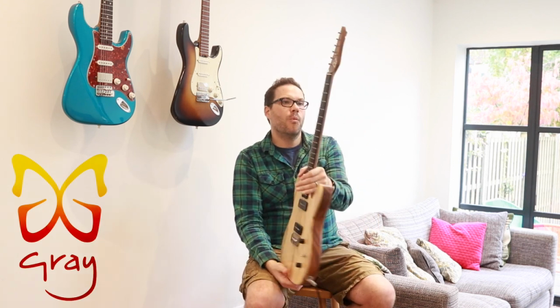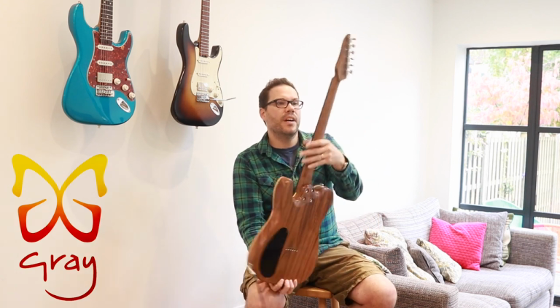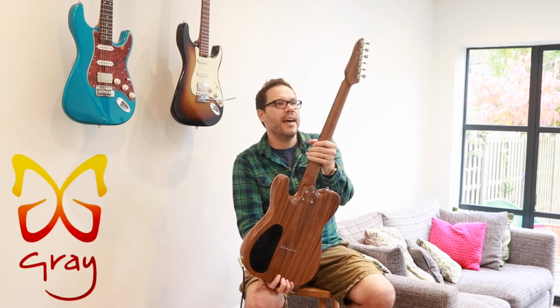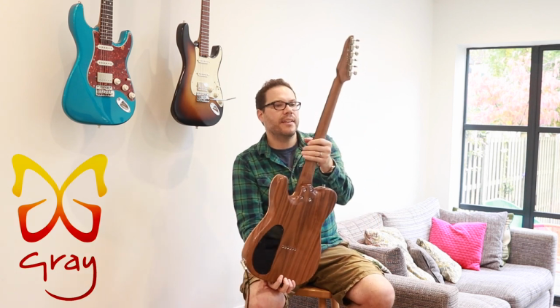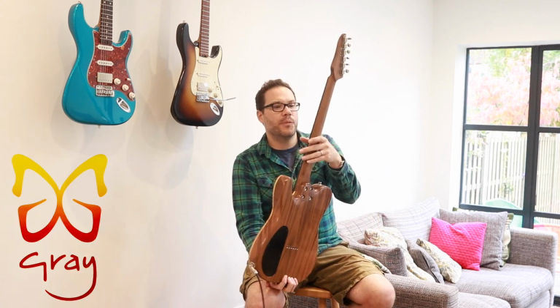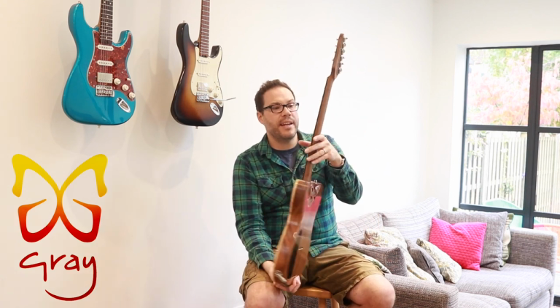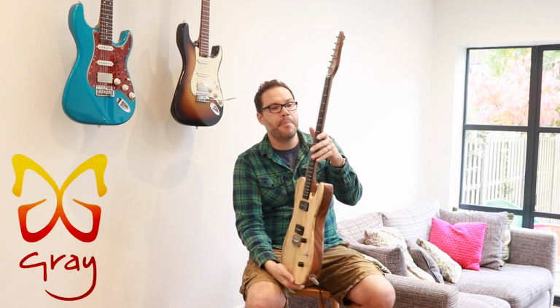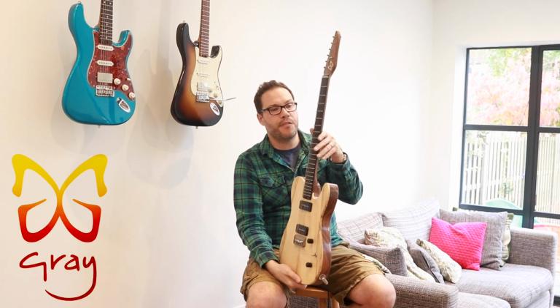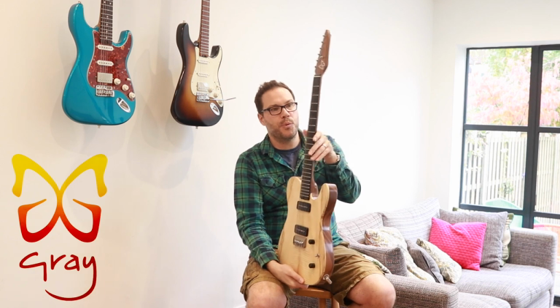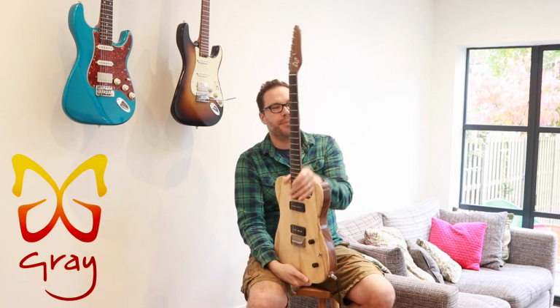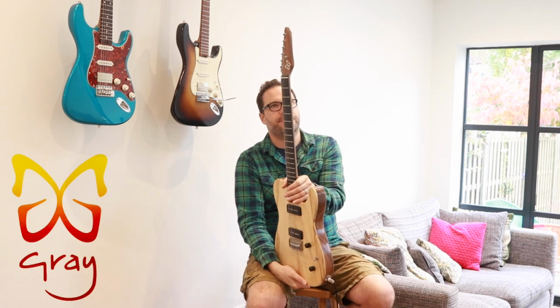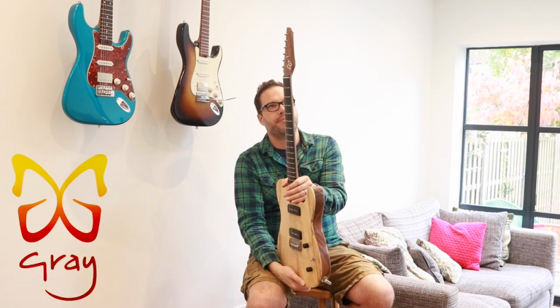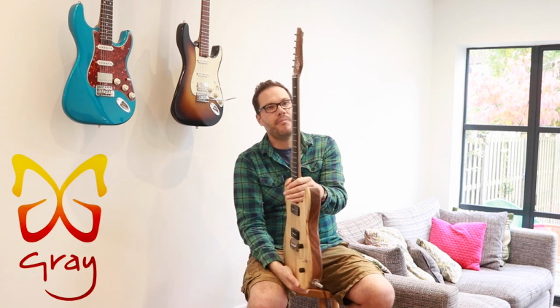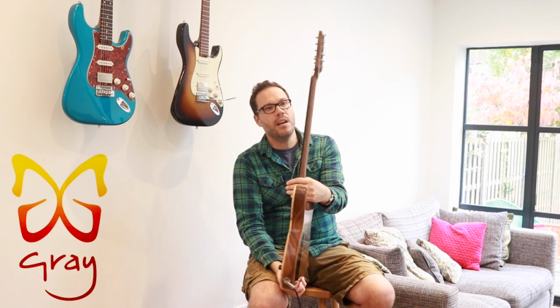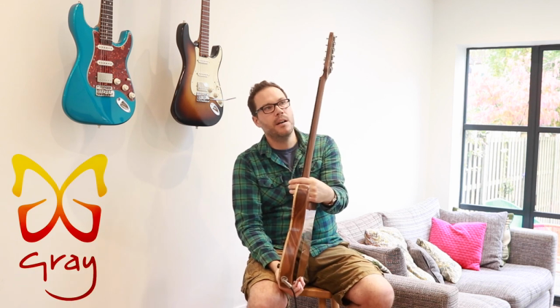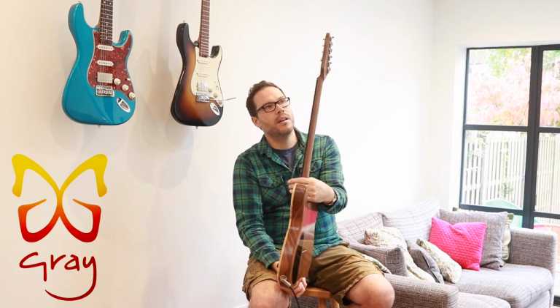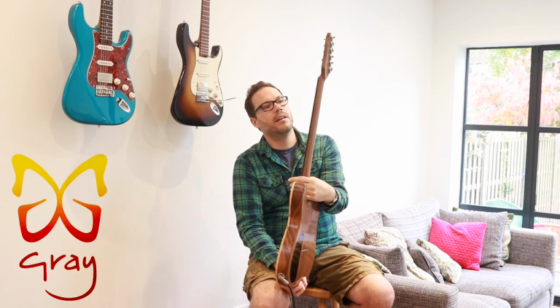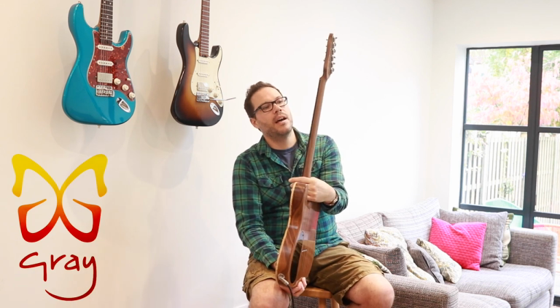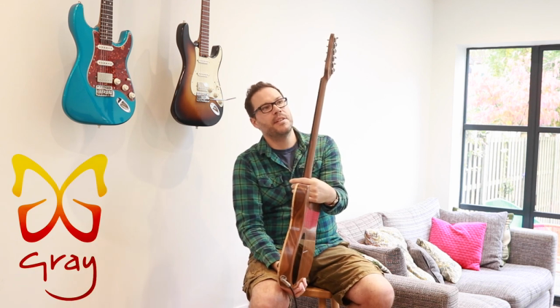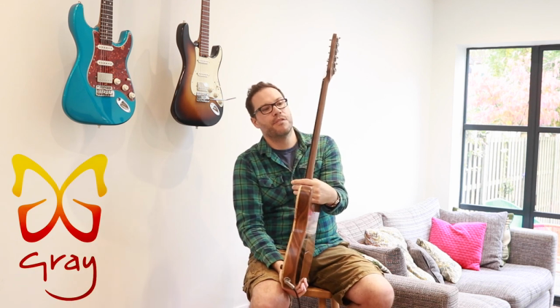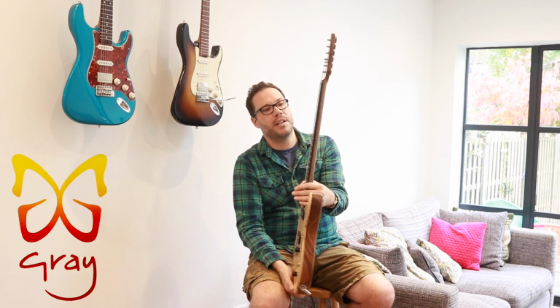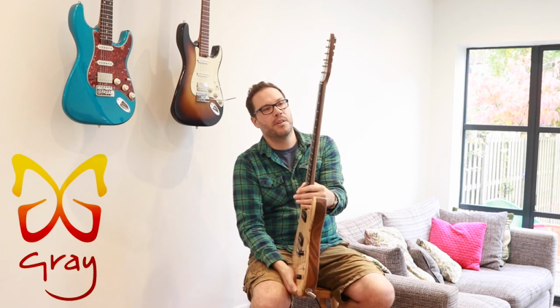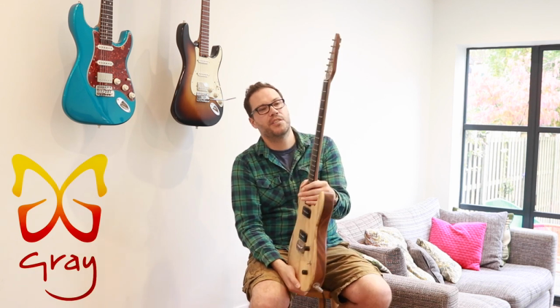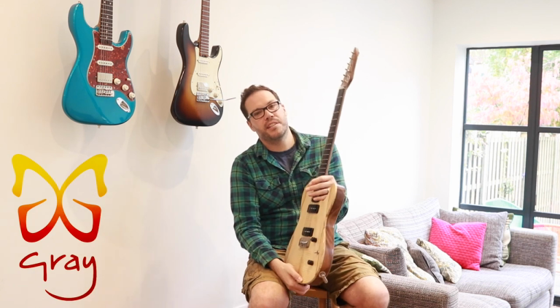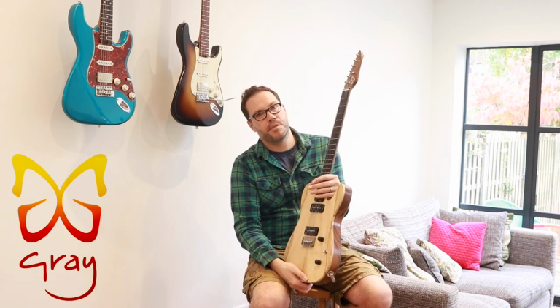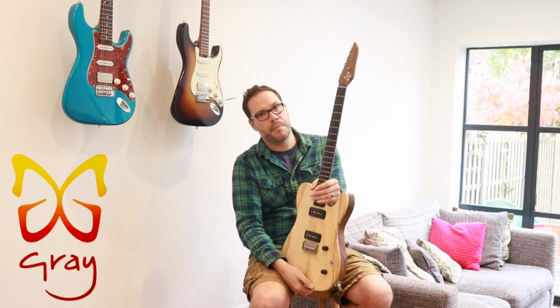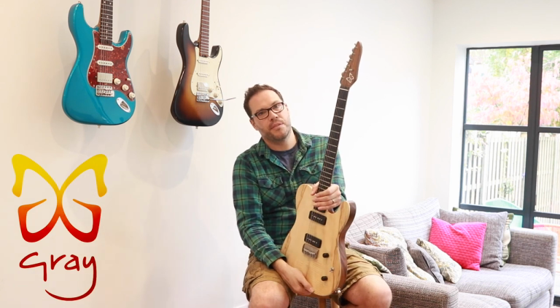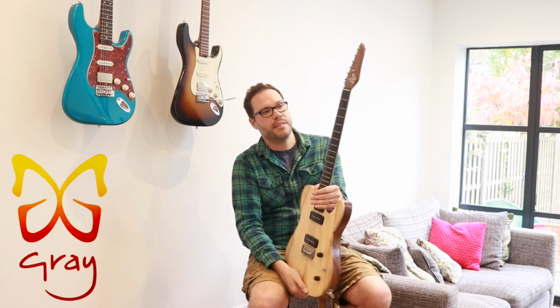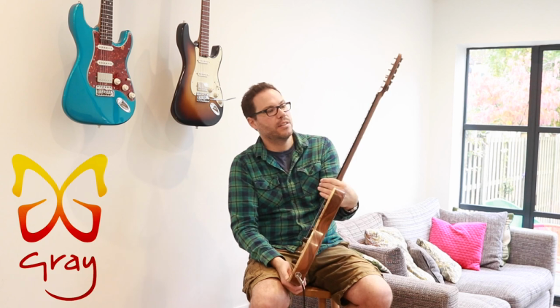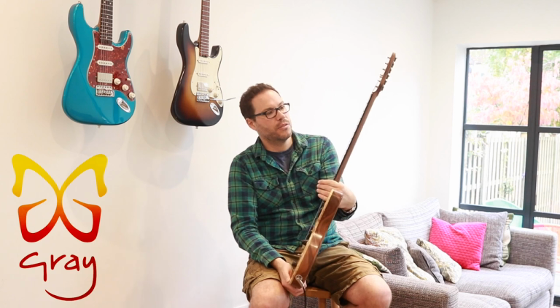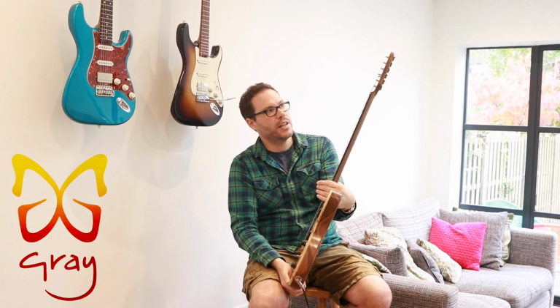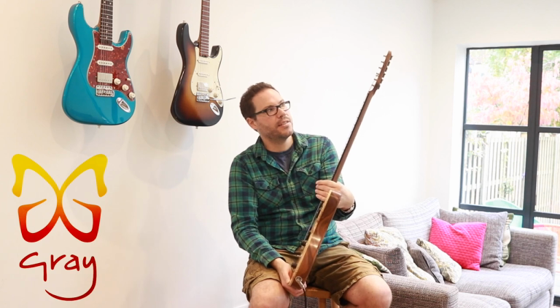Walnut neck with an ebony fretboard. Ebony's not from Britain, but I just cheated and put some ebony on there — it looks really nice.